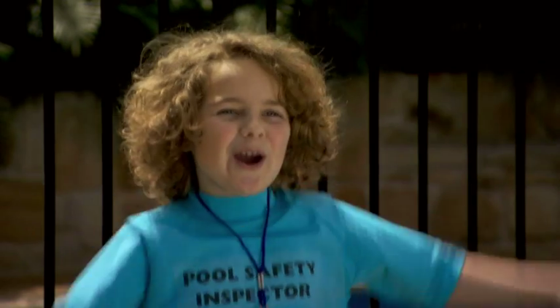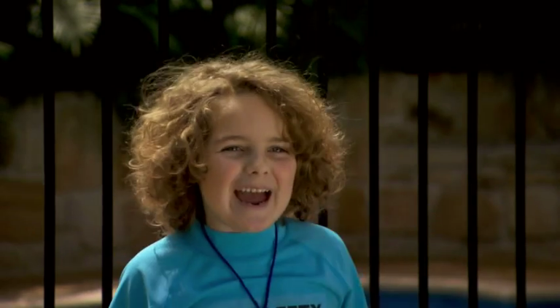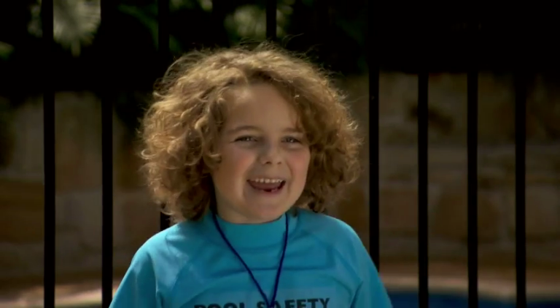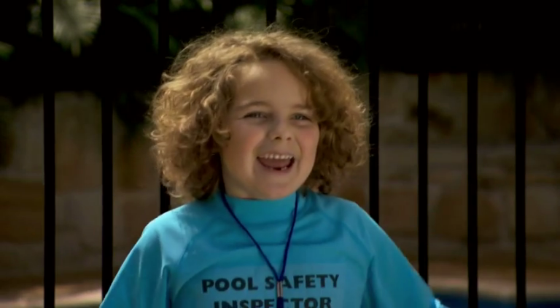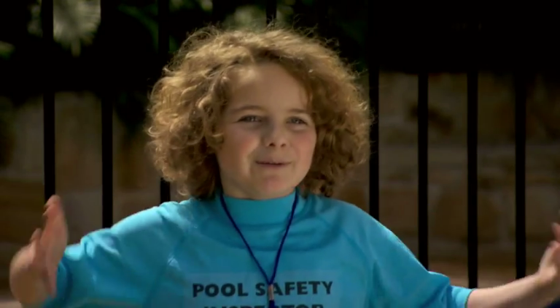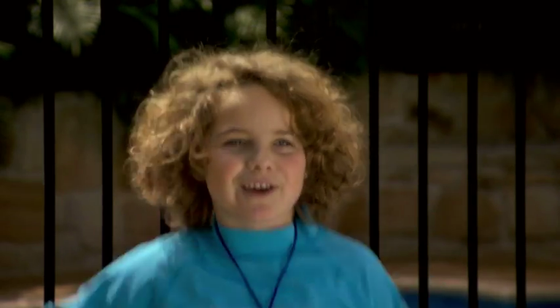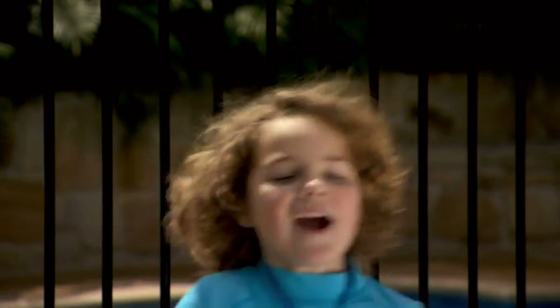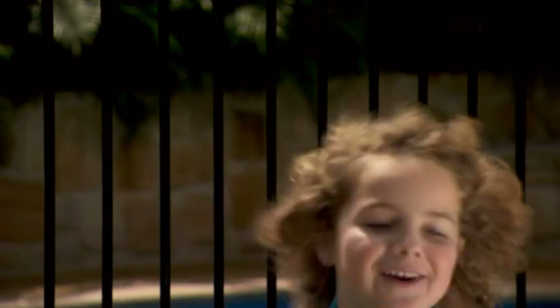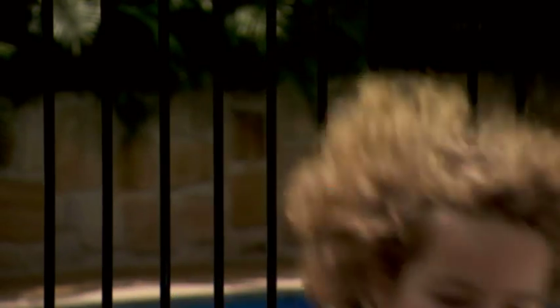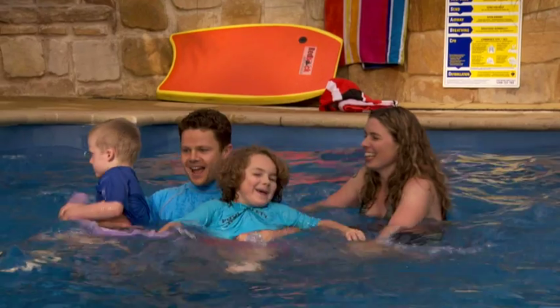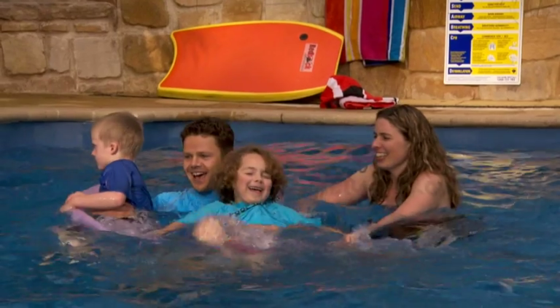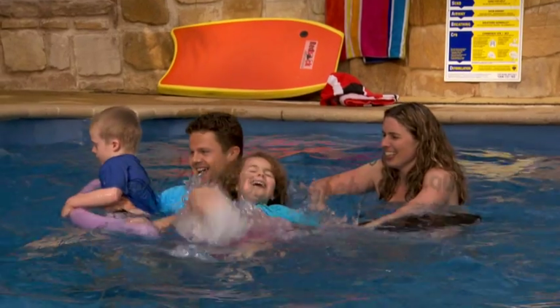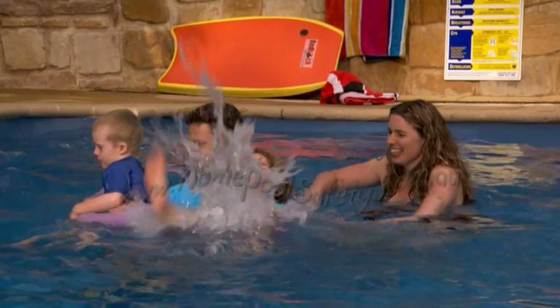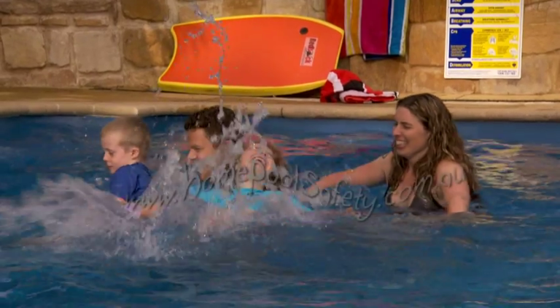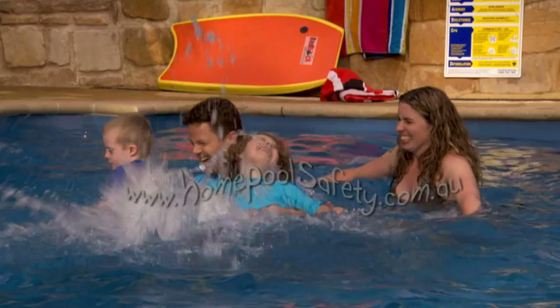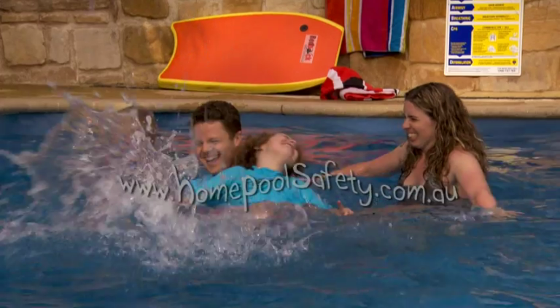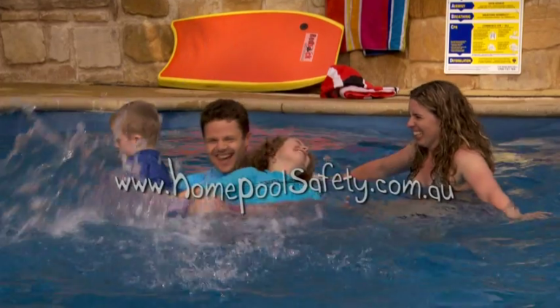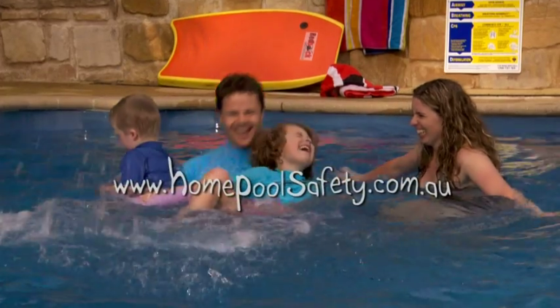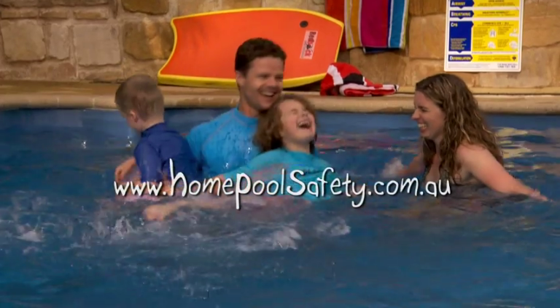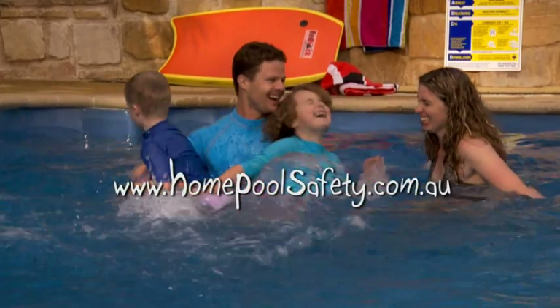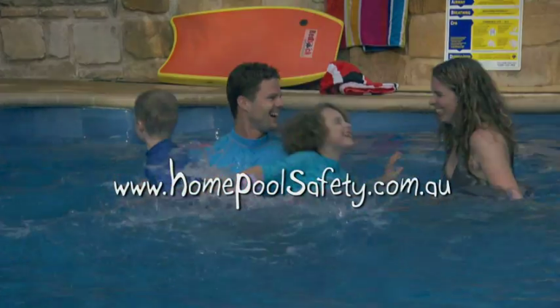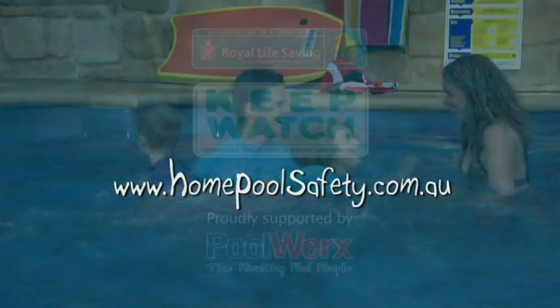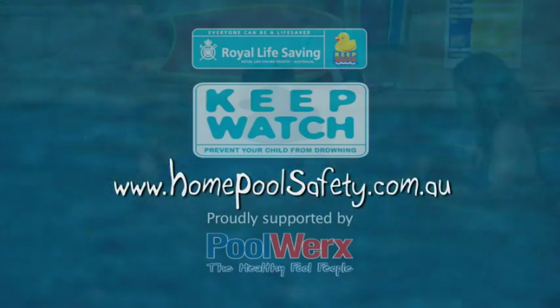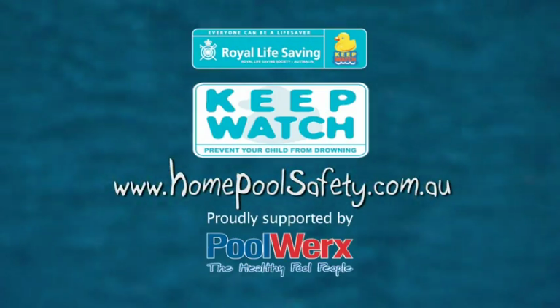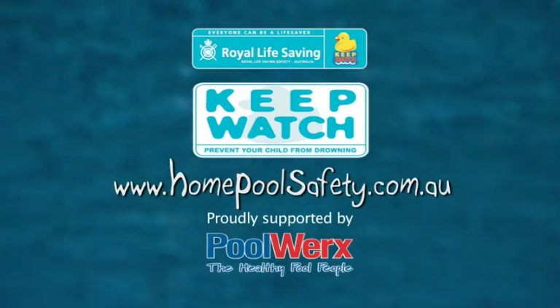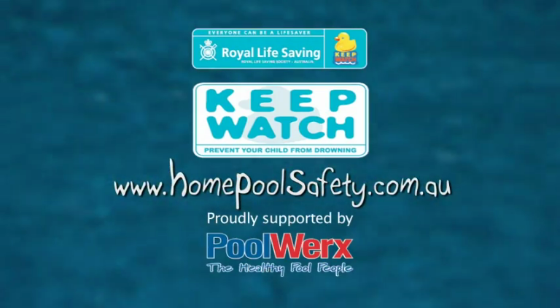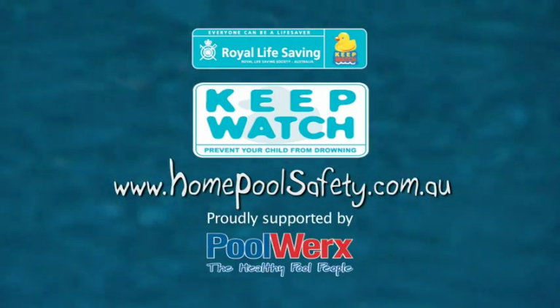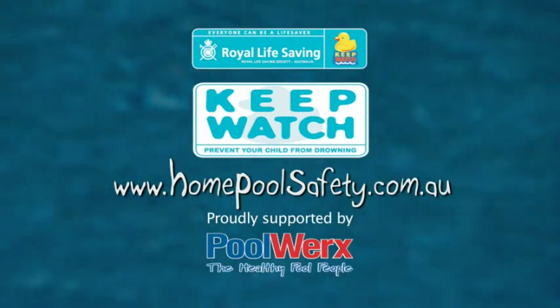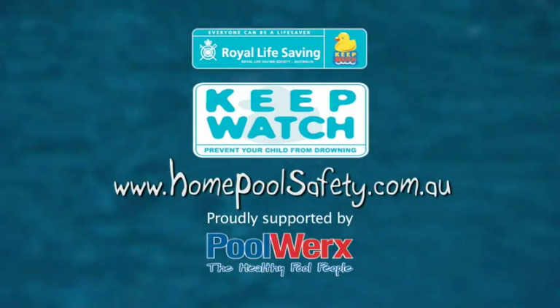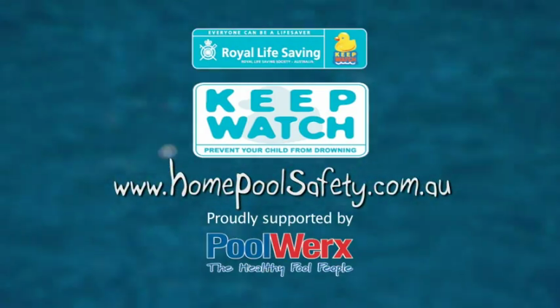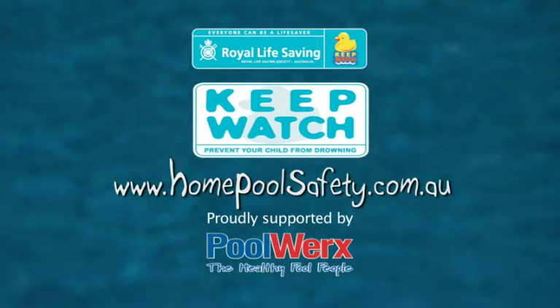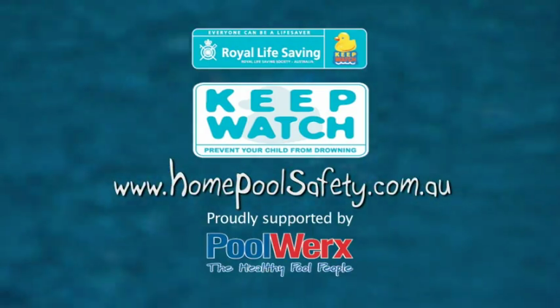OK, in we go! Download your free home pool safety checklist and help Royal Life Saving make this weekend your home pool safety weekend.